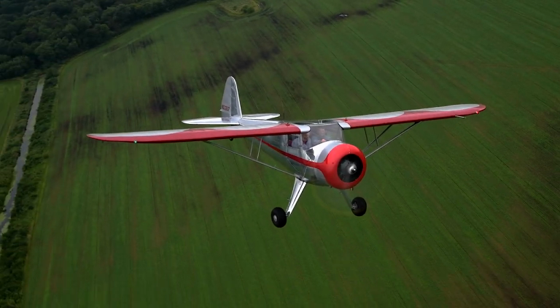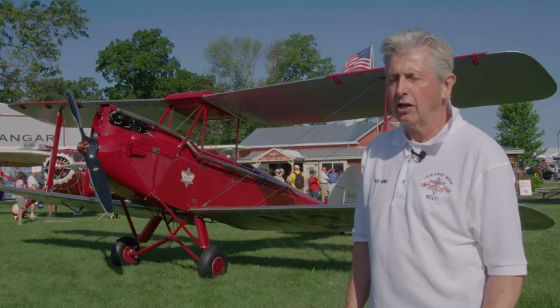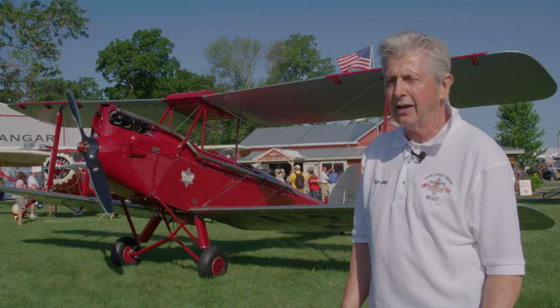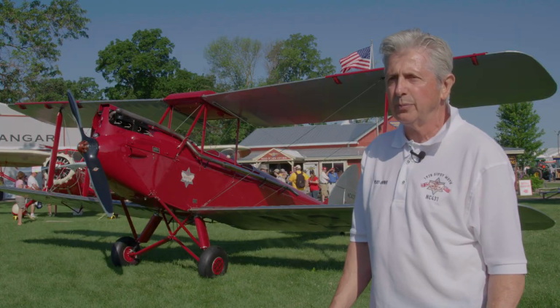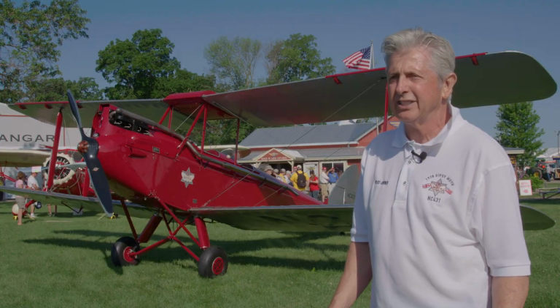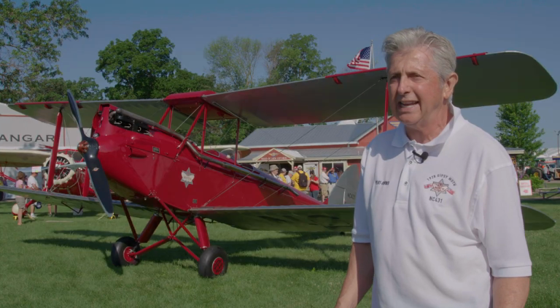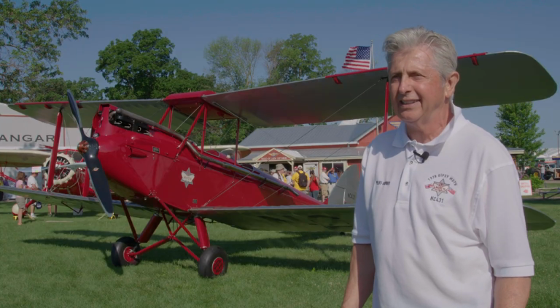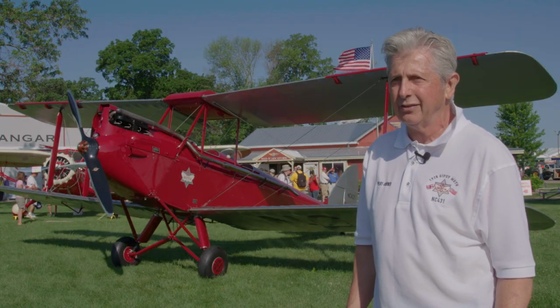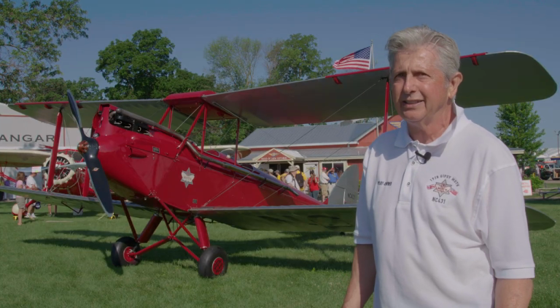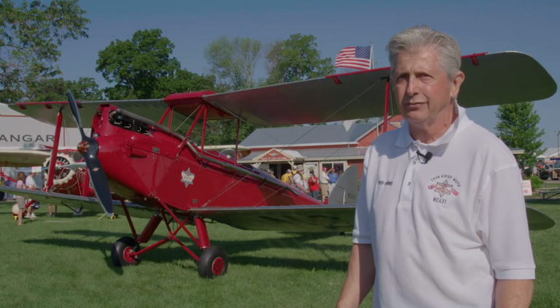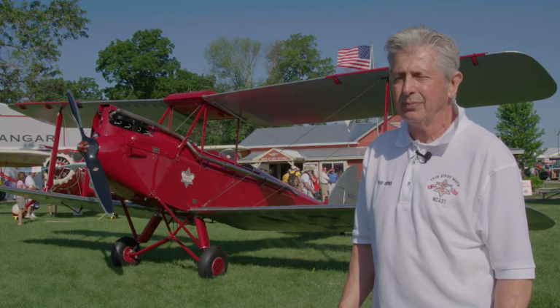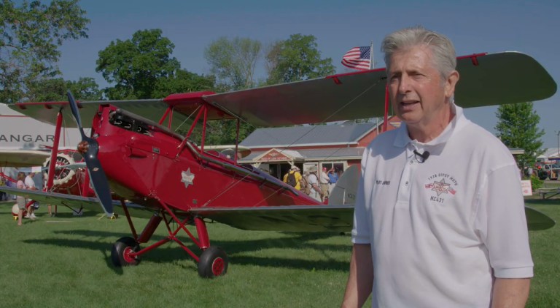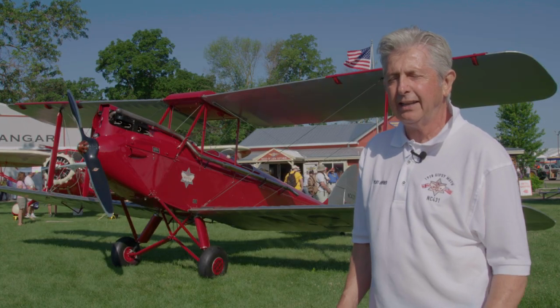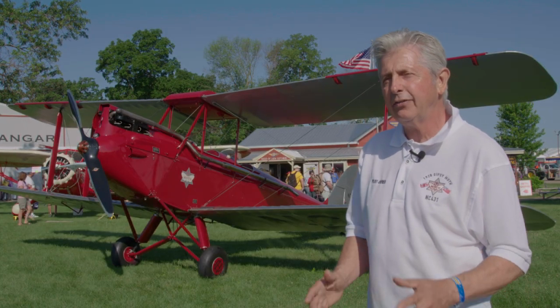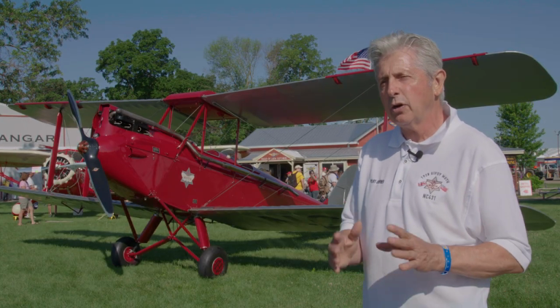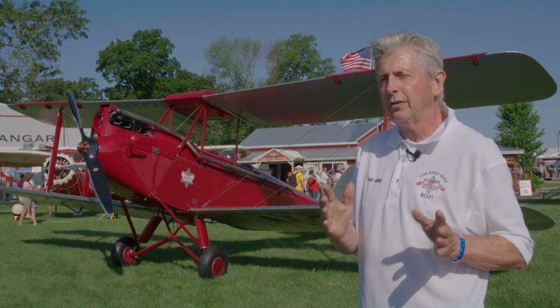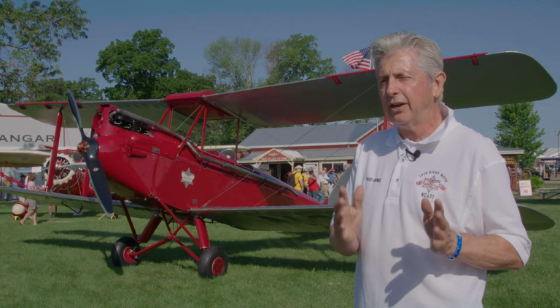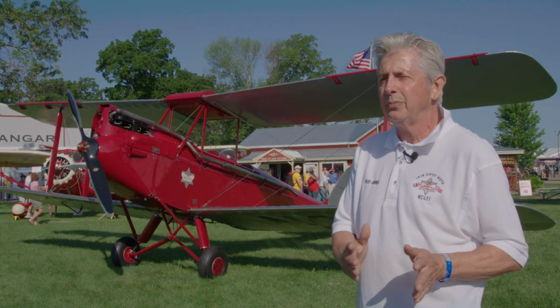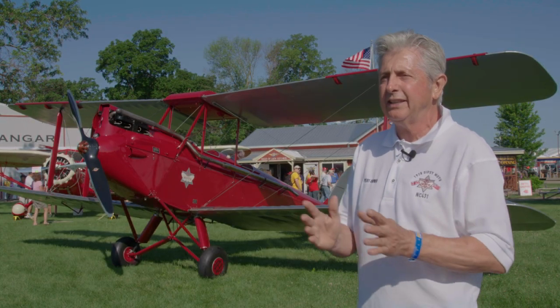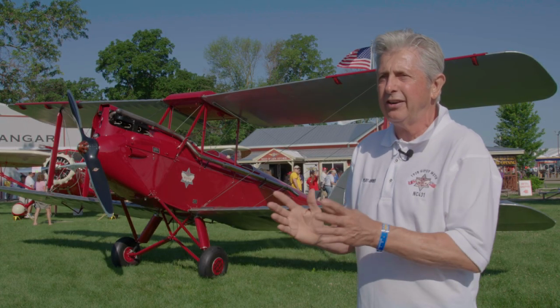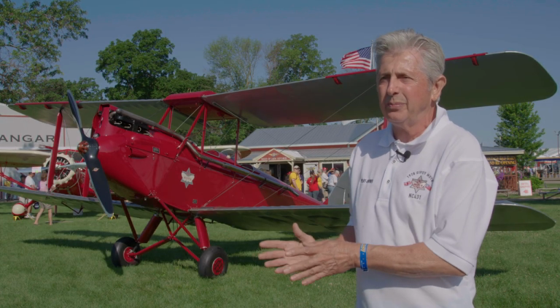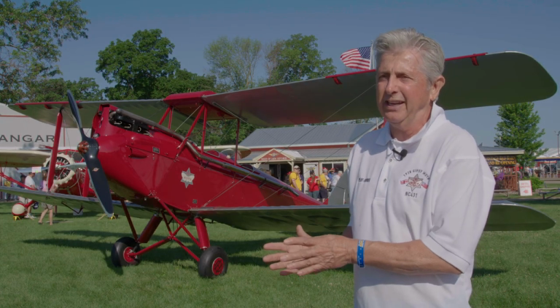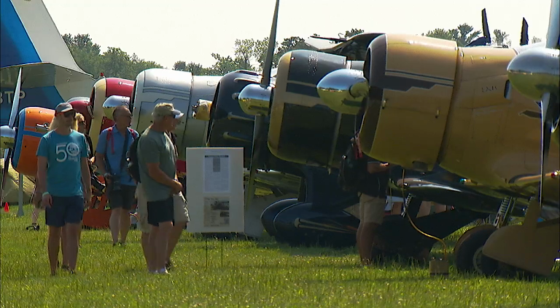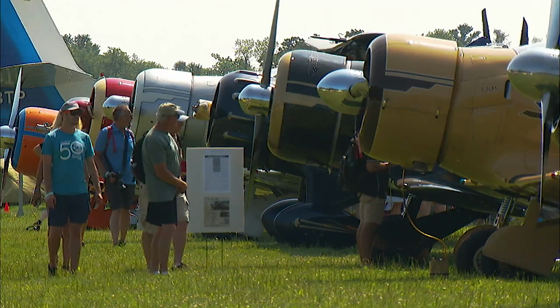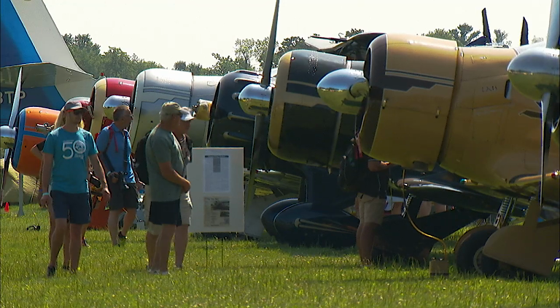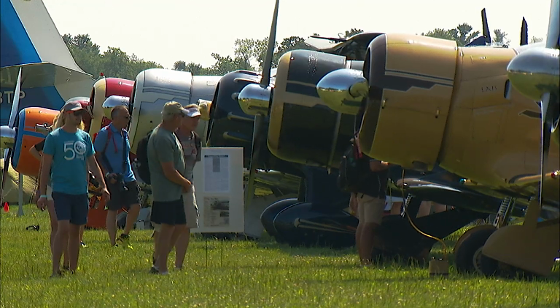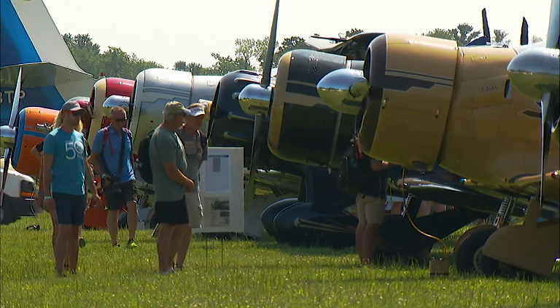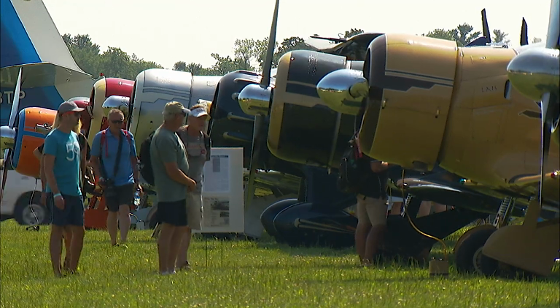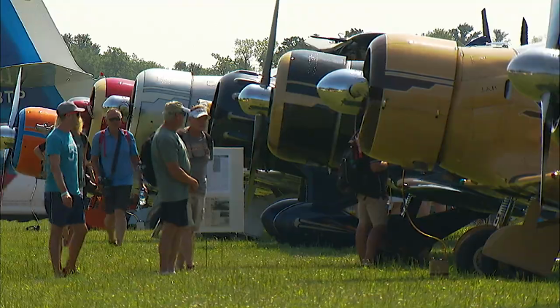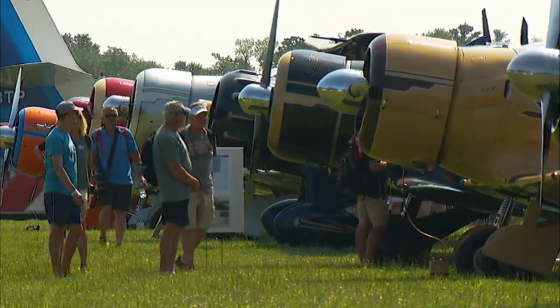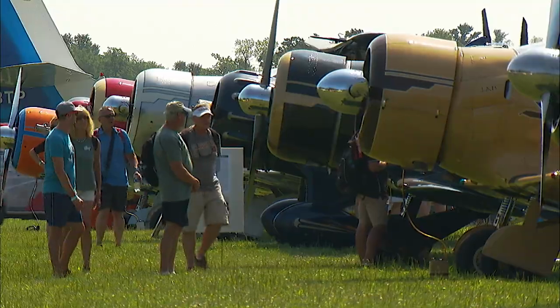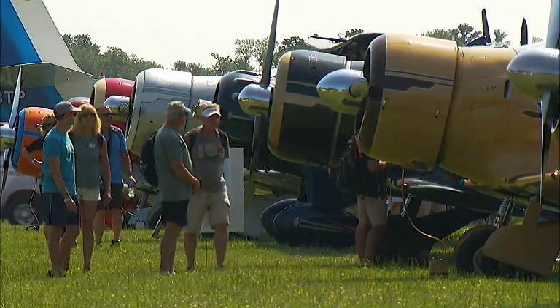They all have a personality, they're all different. And even if you go from airplane to airplane, they have a personality and they're different.